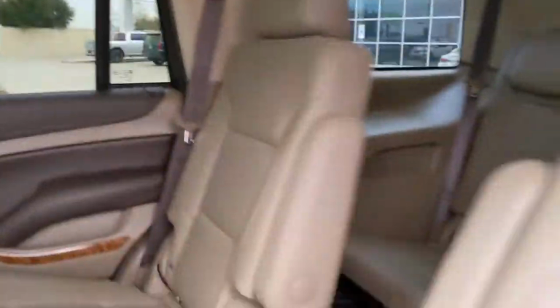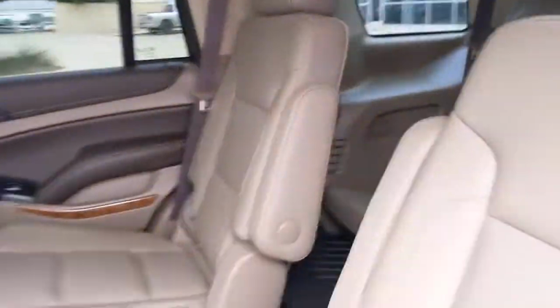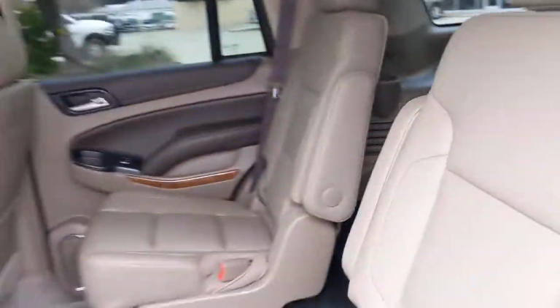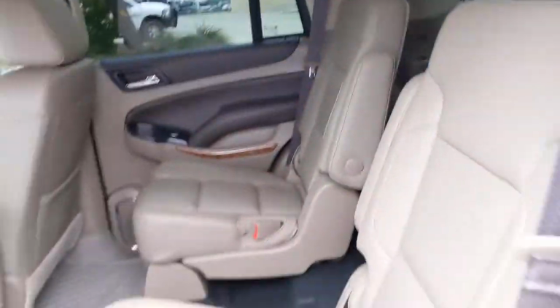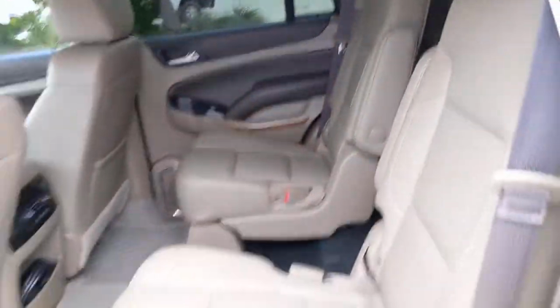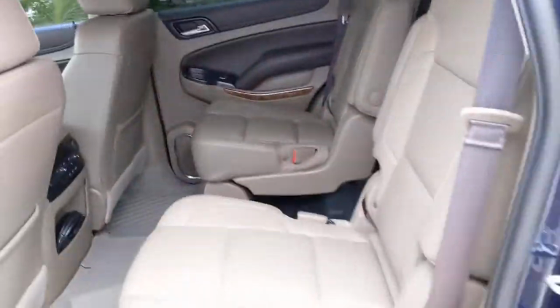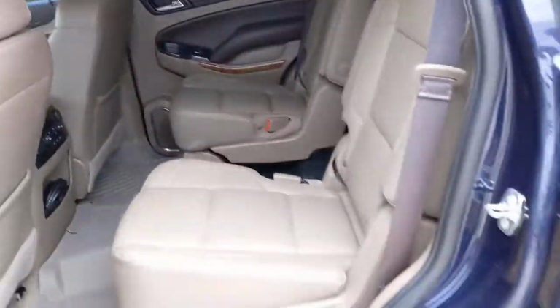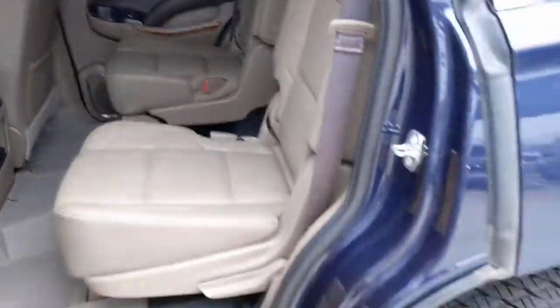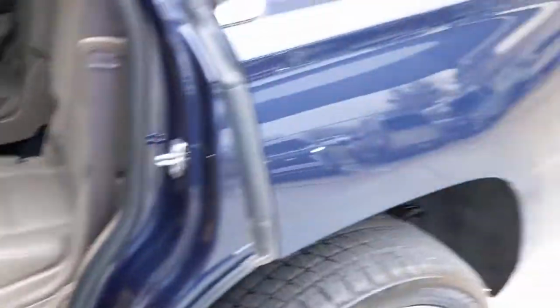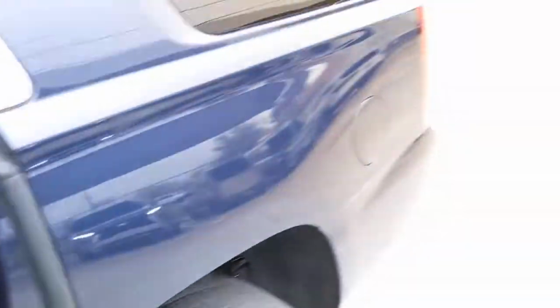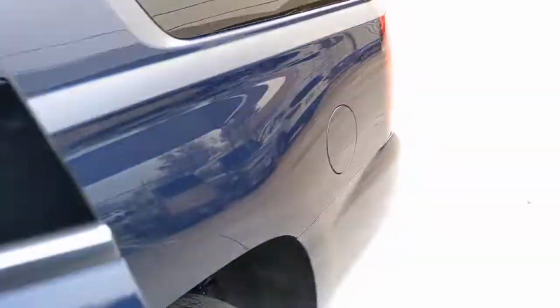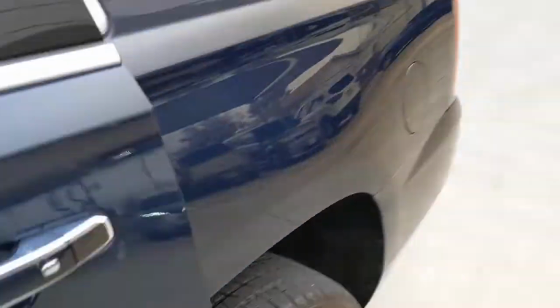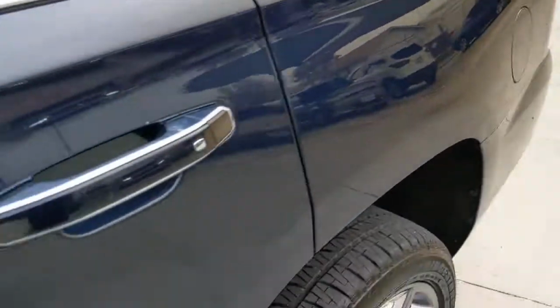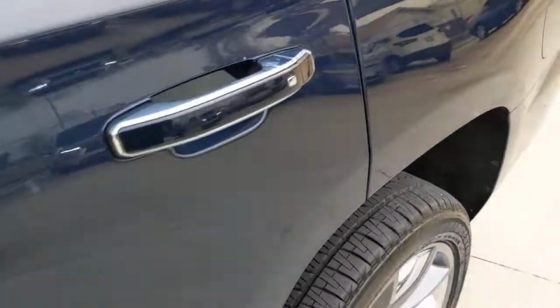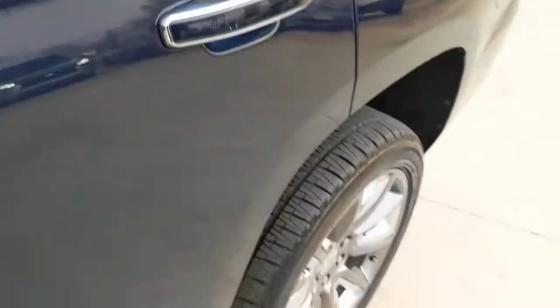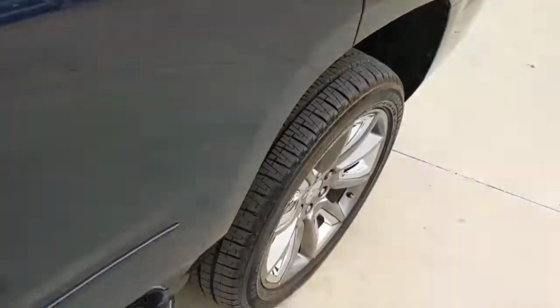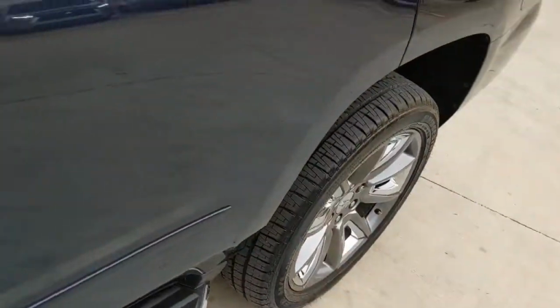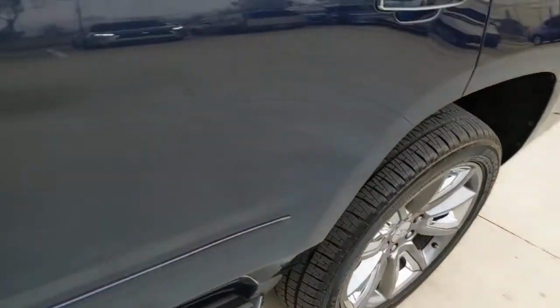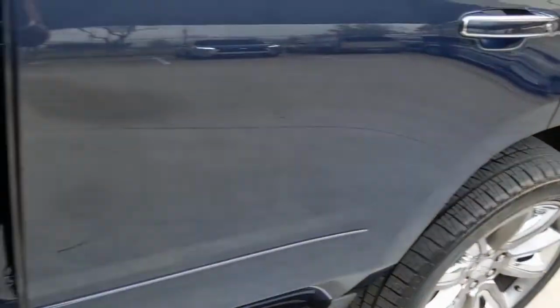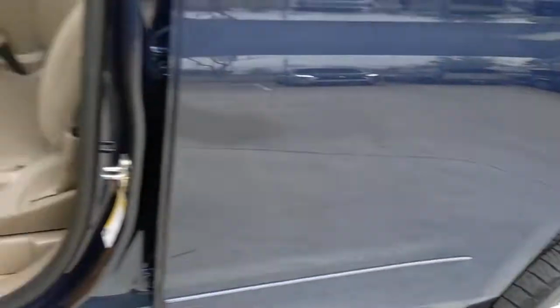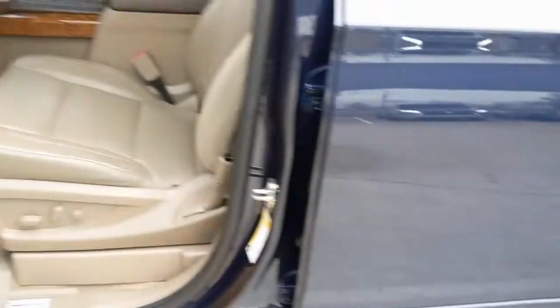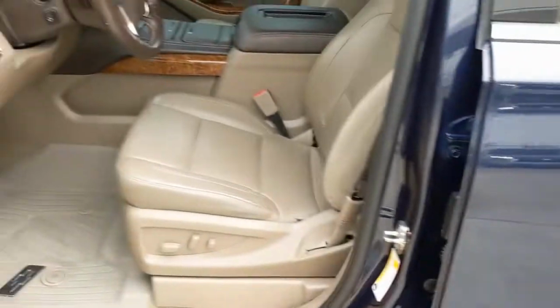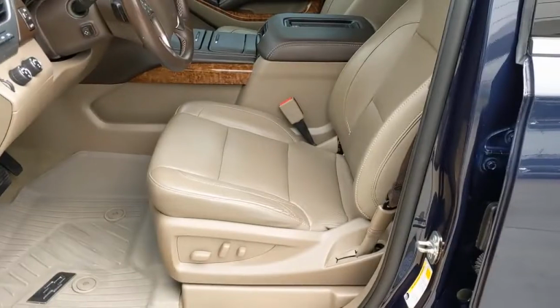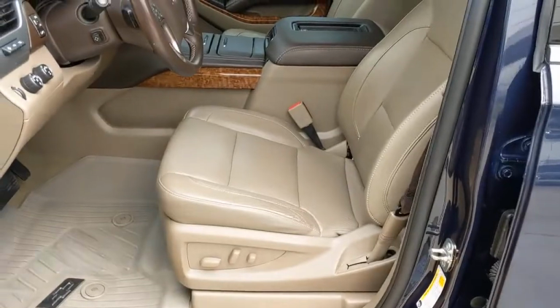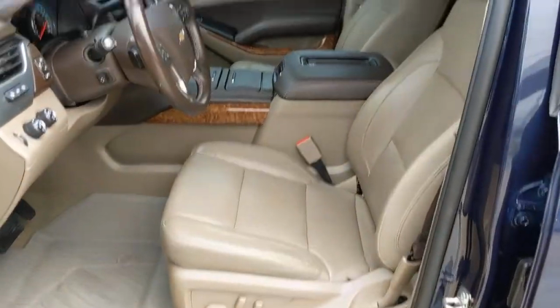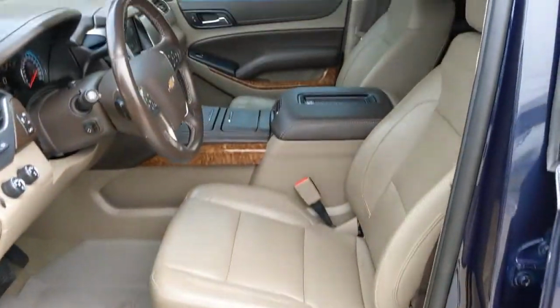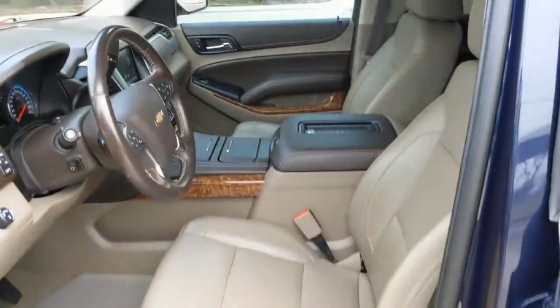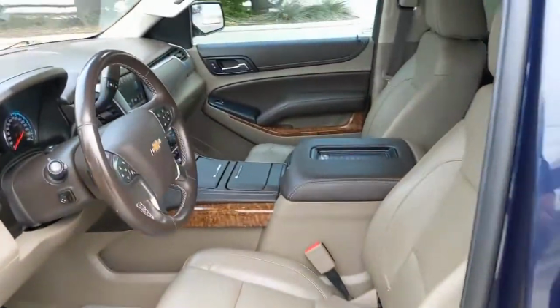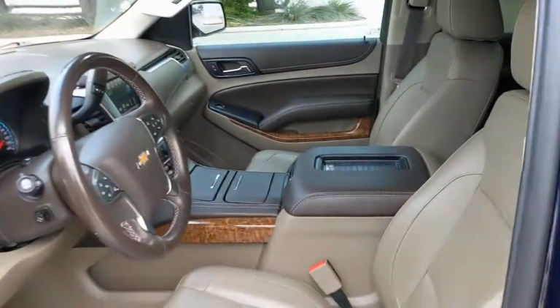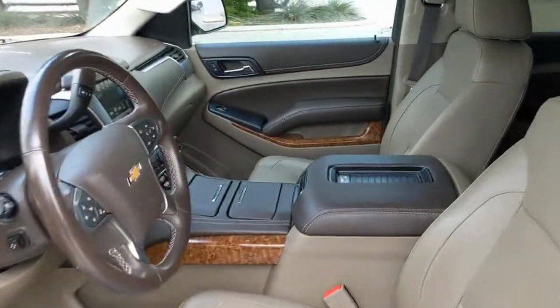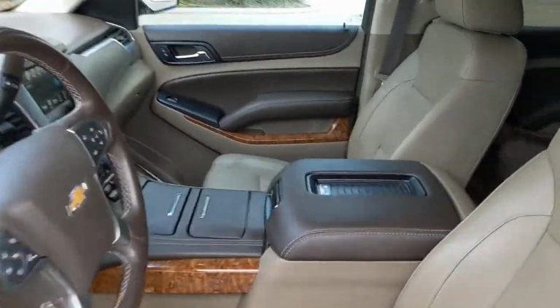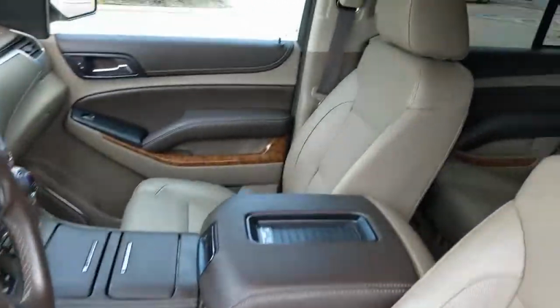Why not drive the premium vehicle you want that has the hard-working capabilities you need? Get behind the wheel of the Tahoe.